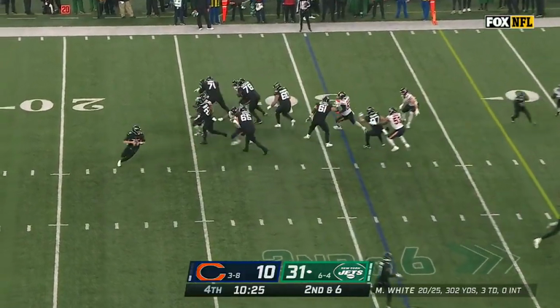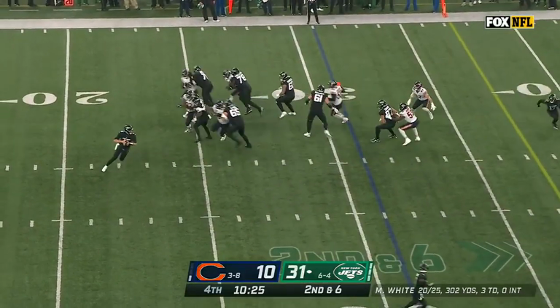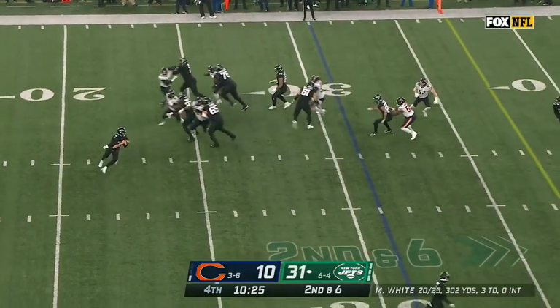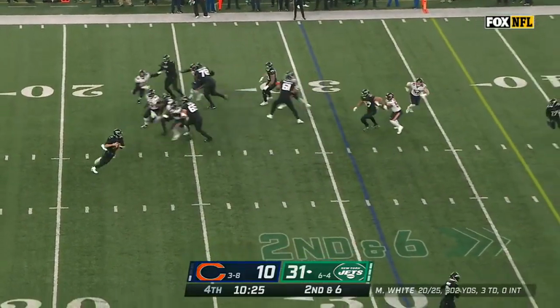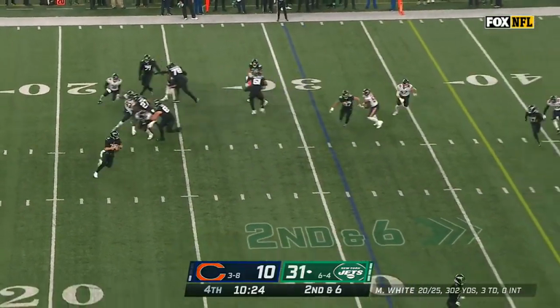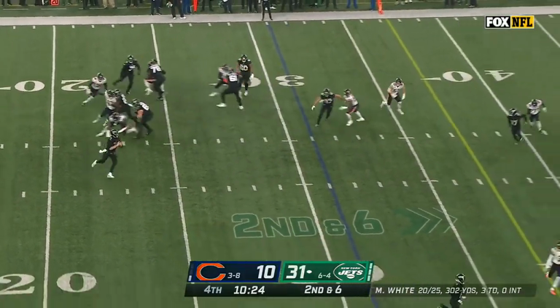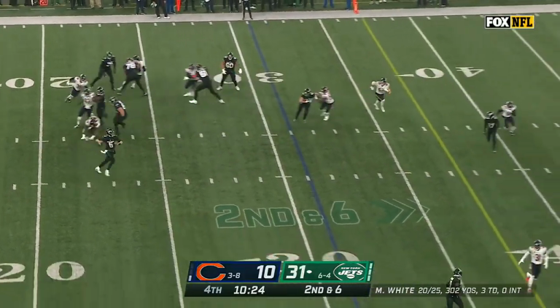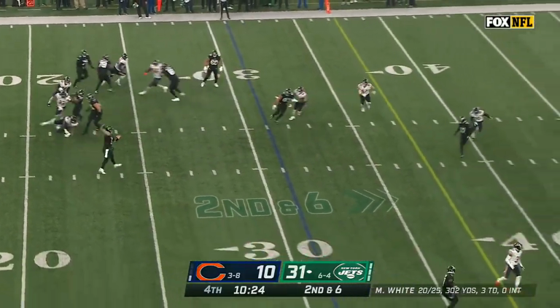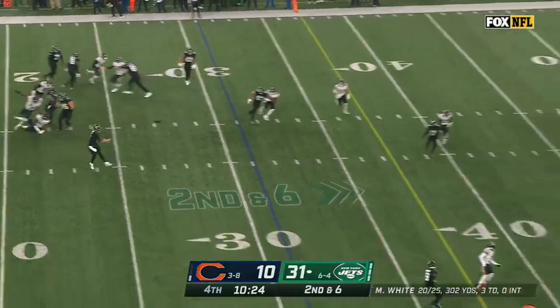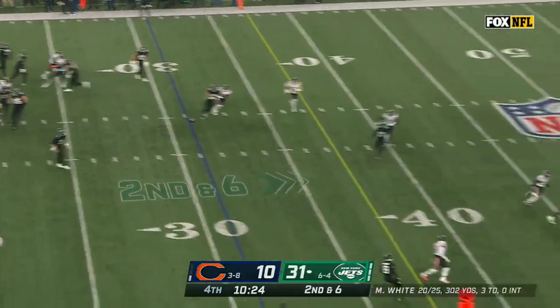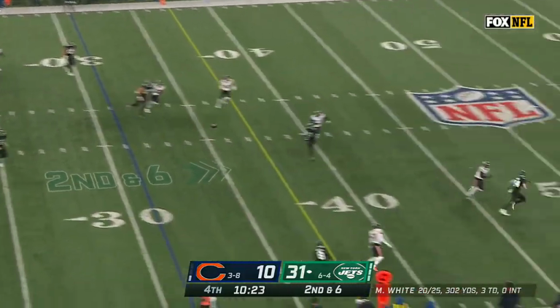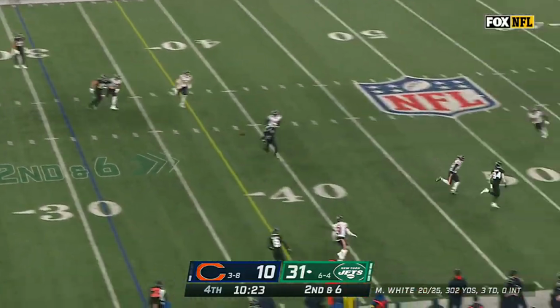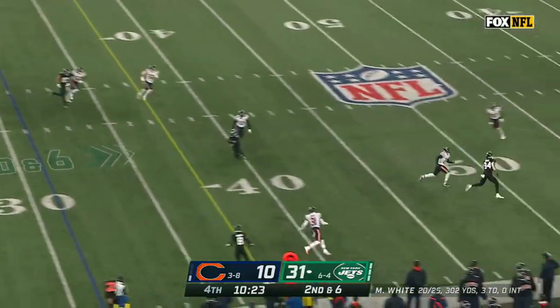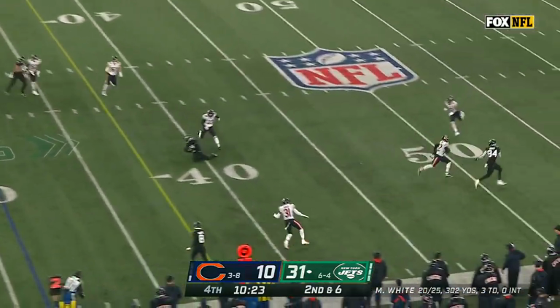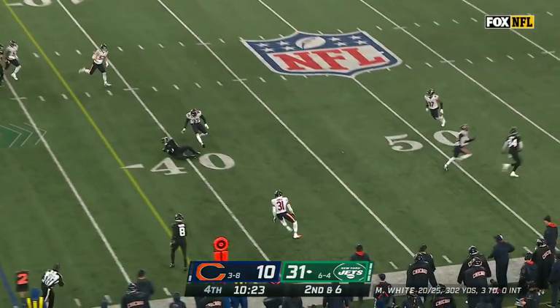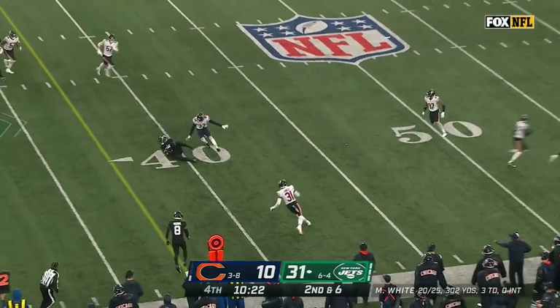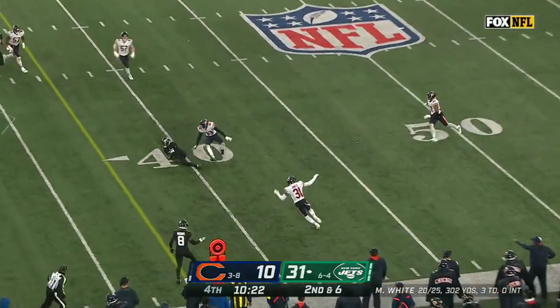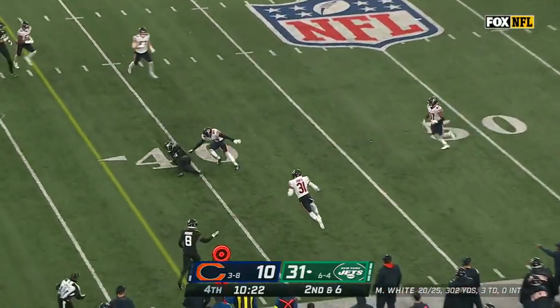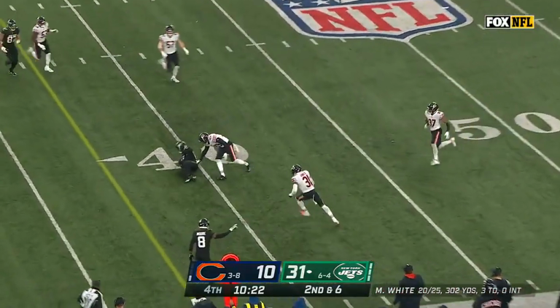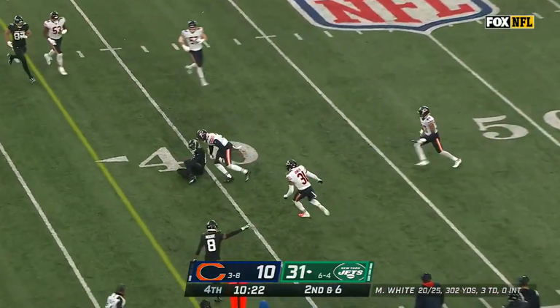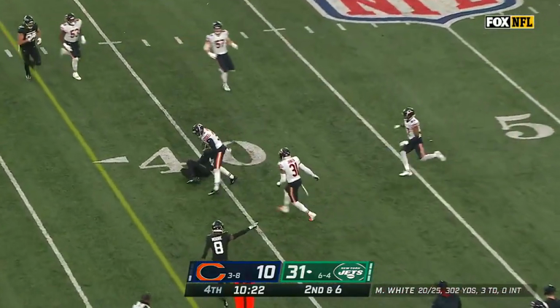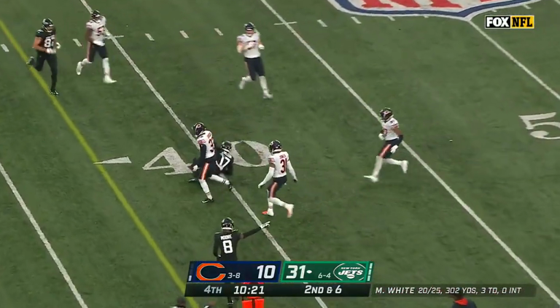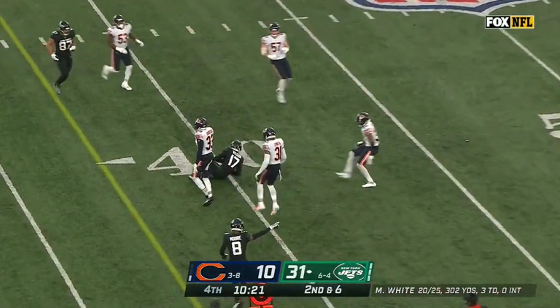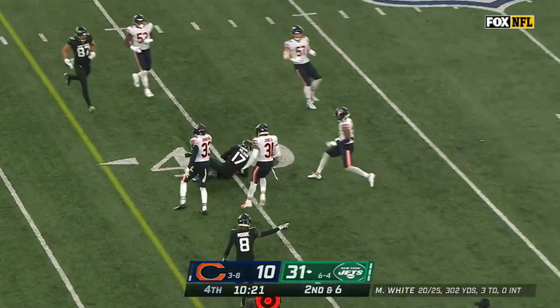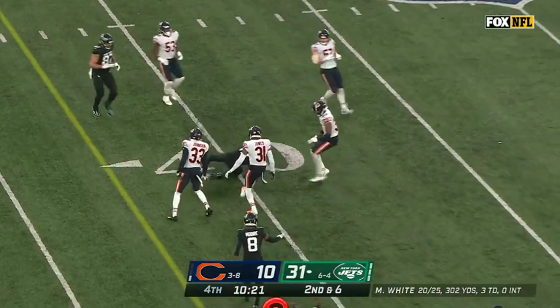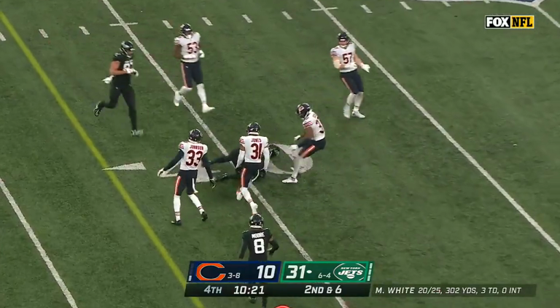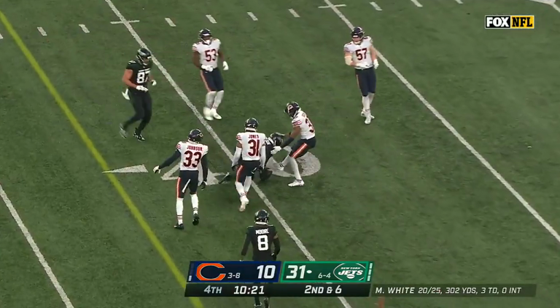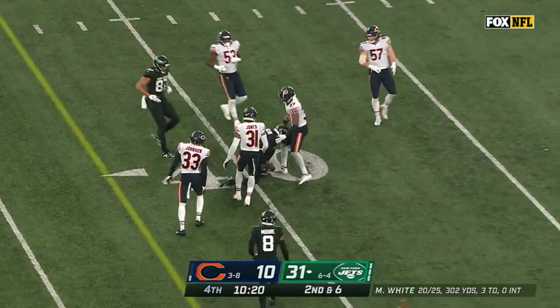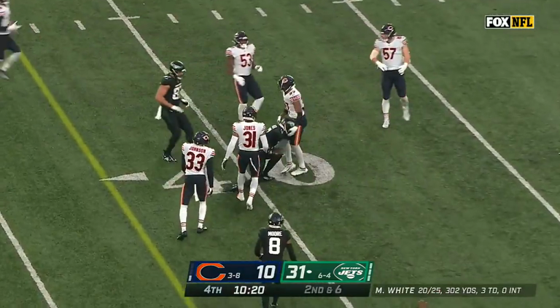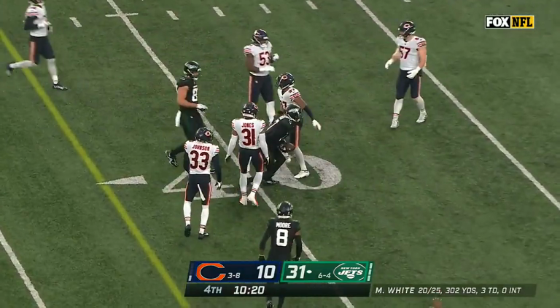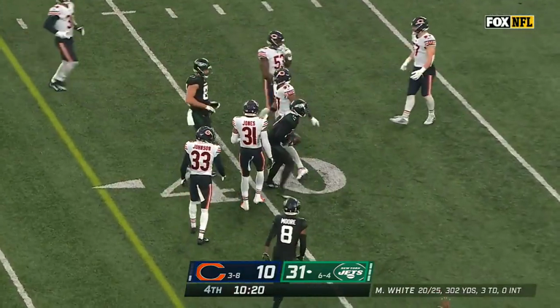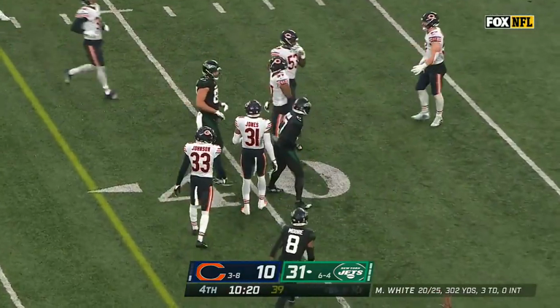Looking to throw on the move, on the money. And the first down to Garrett Wilson.